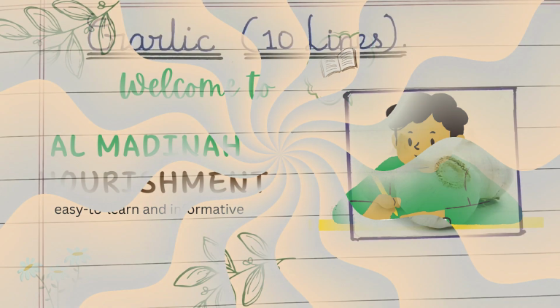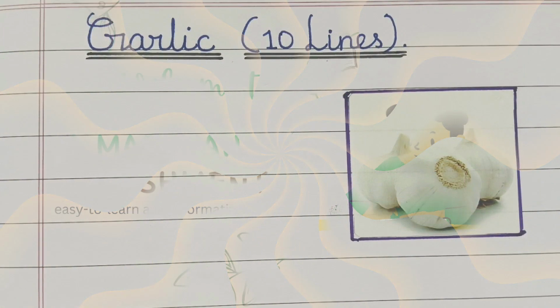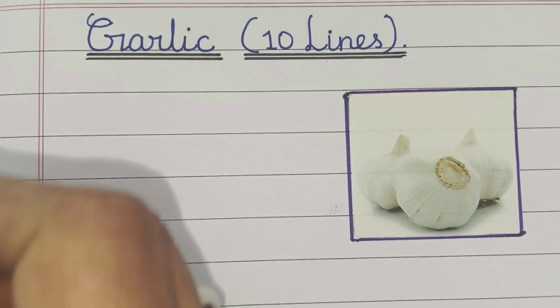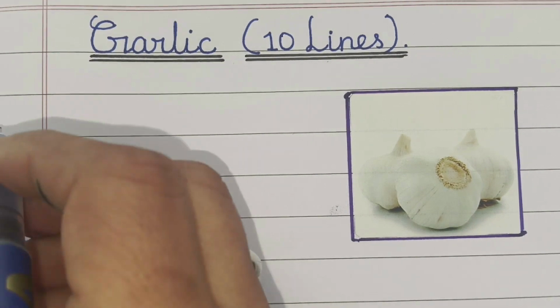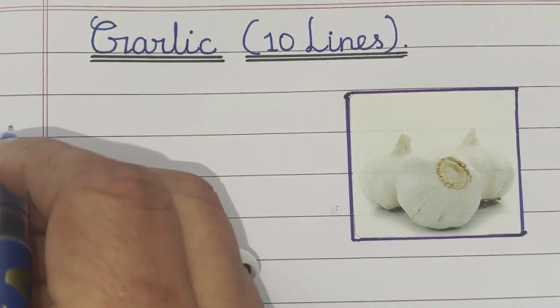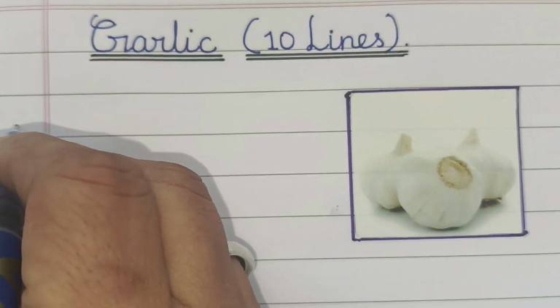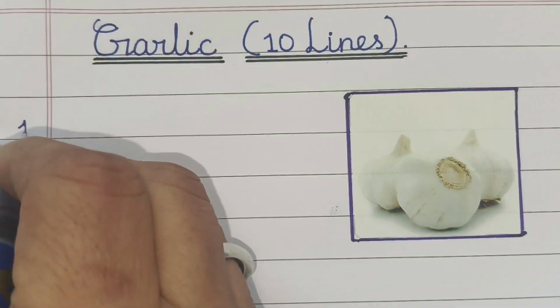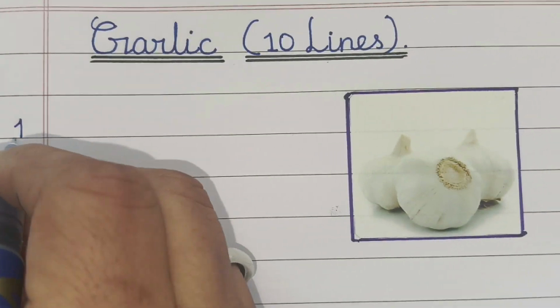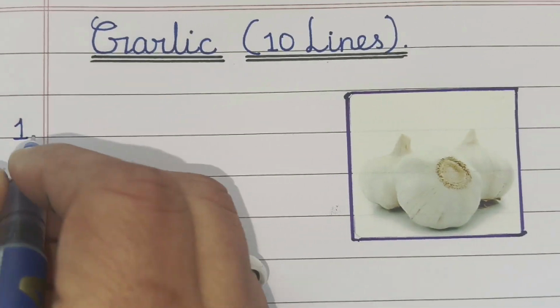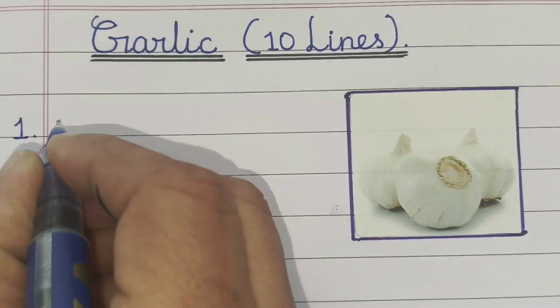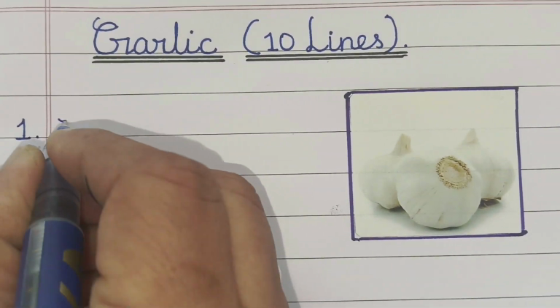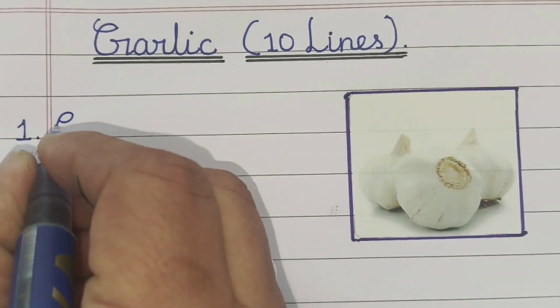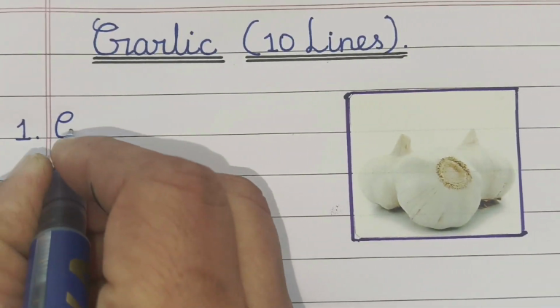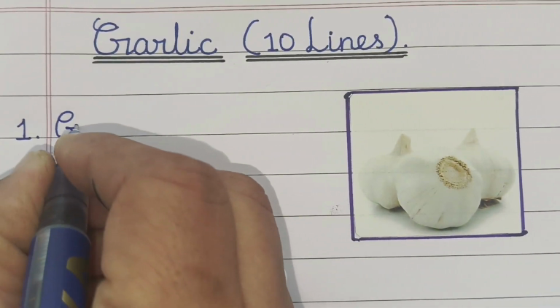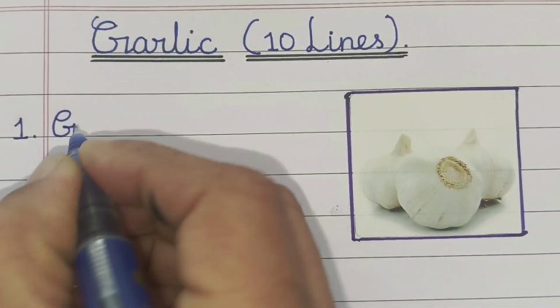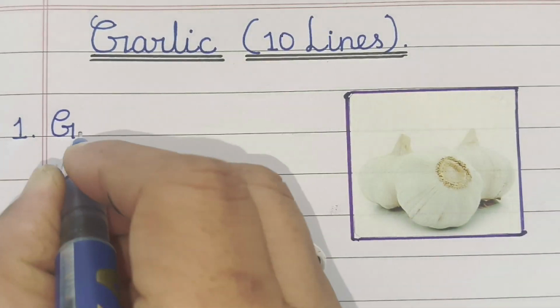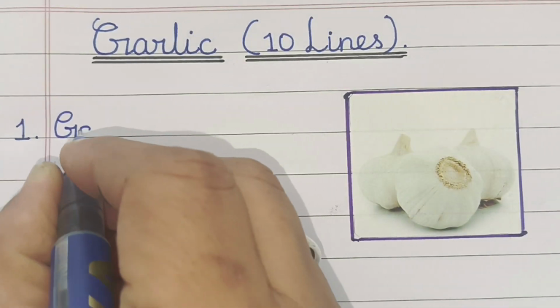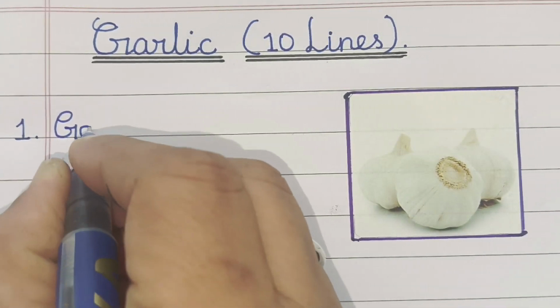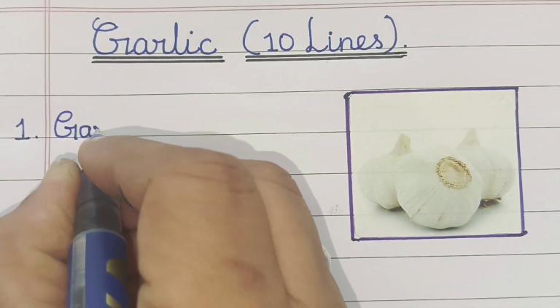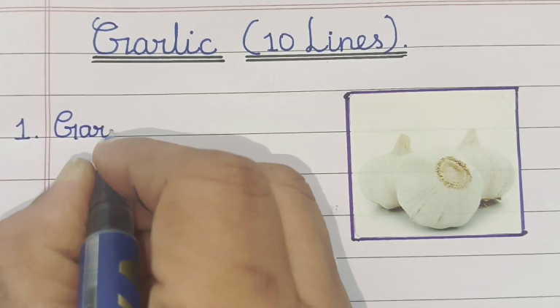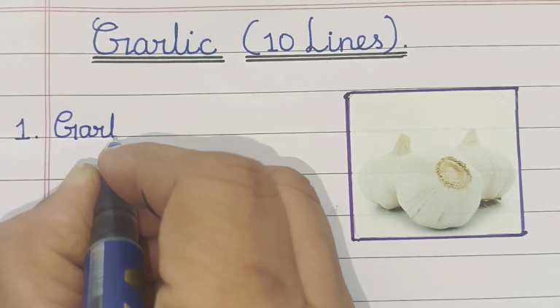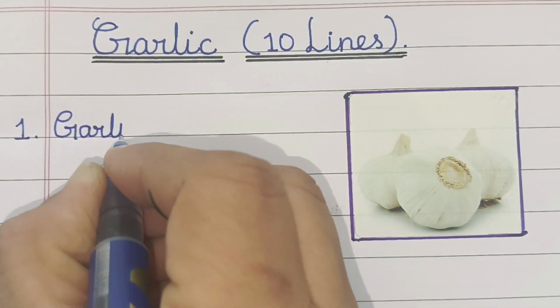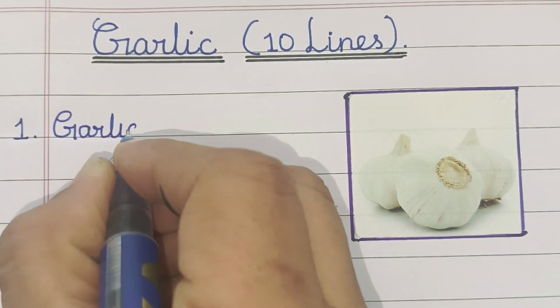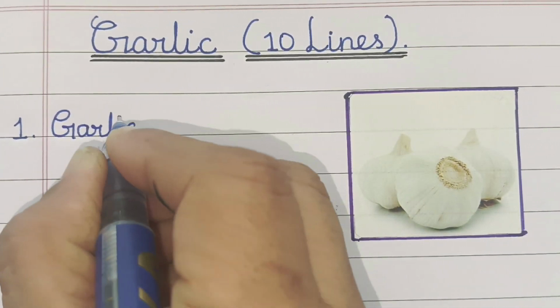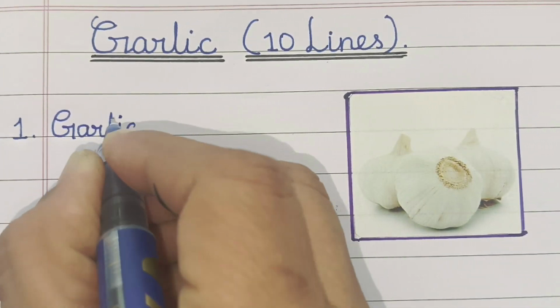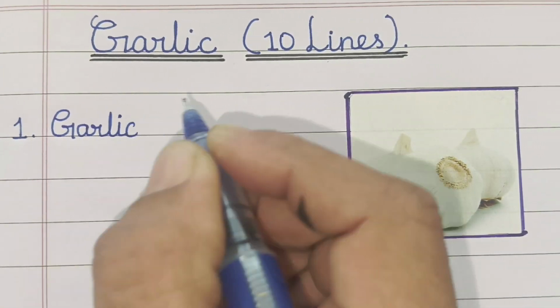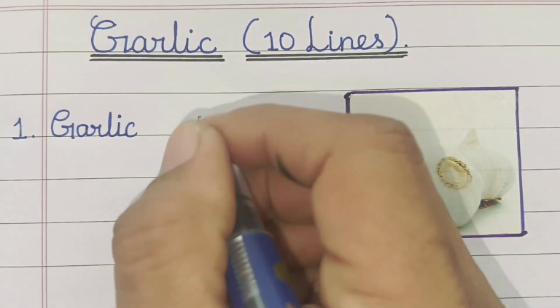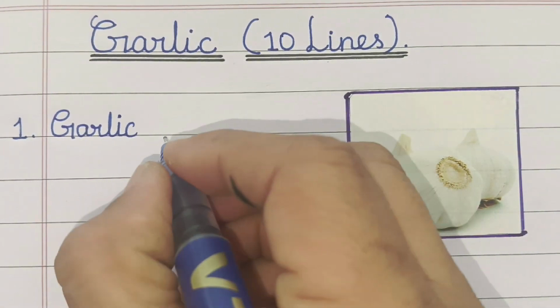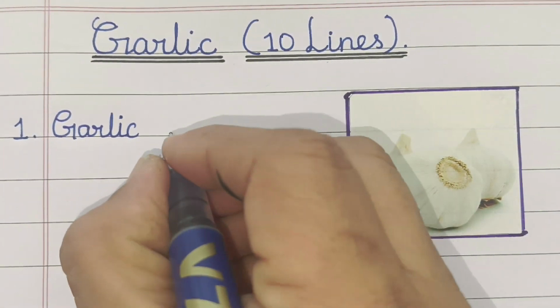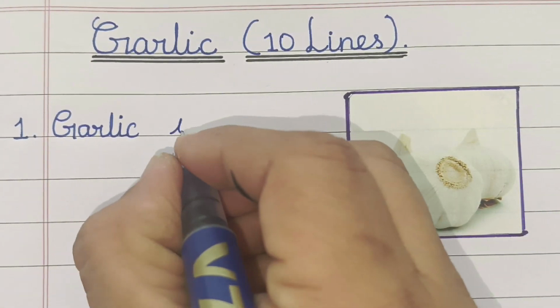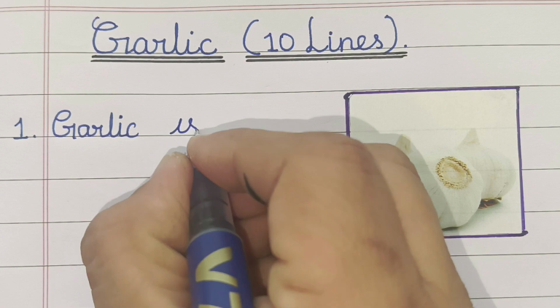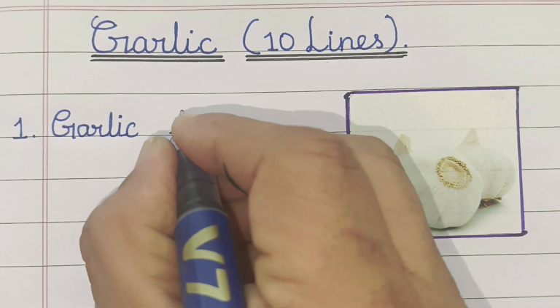Hello friends! Today in this video we will learn 10 lines on garlic. Let's start.